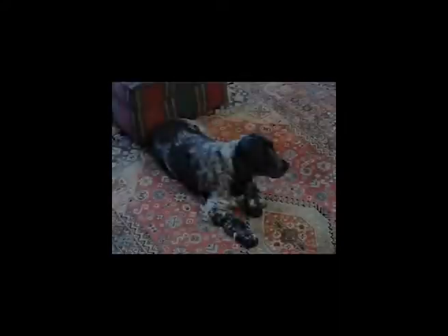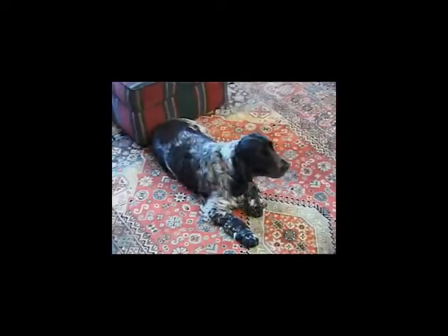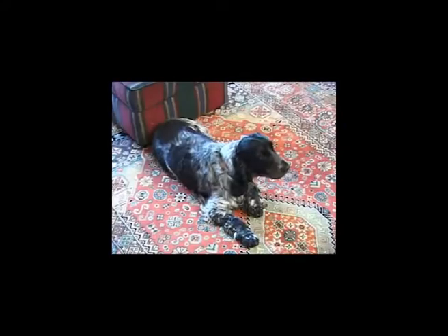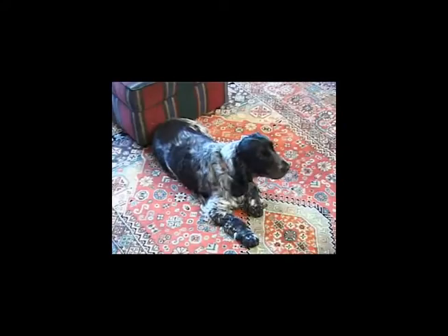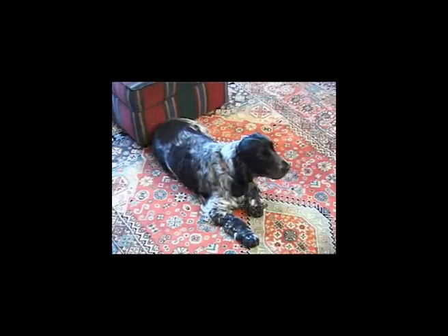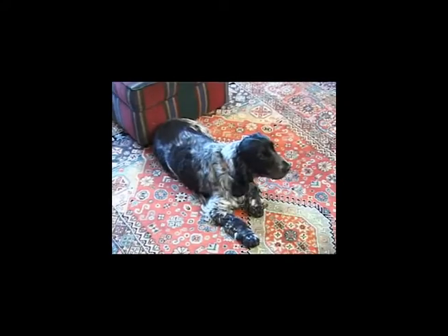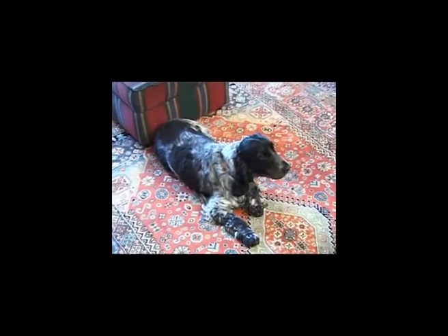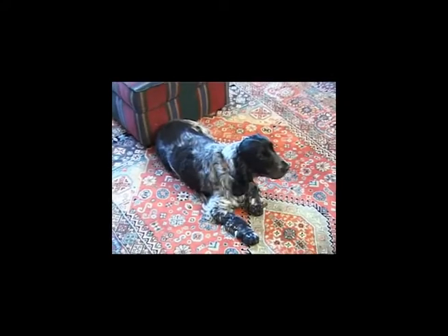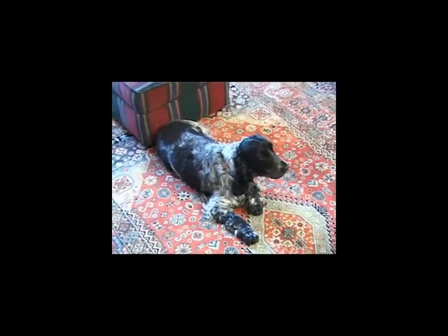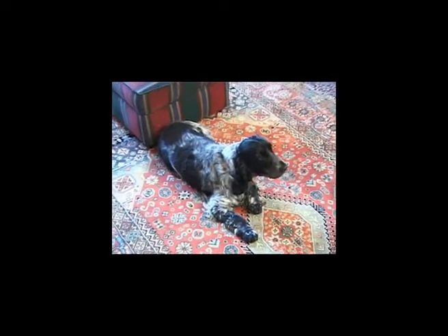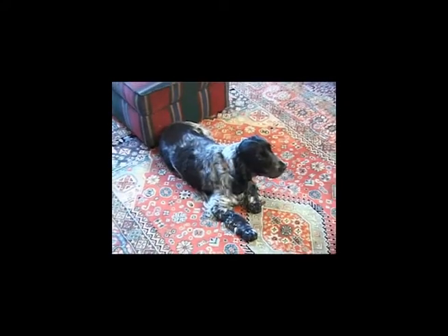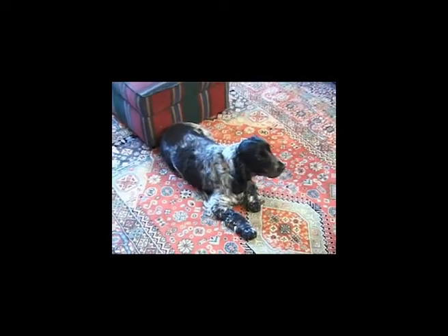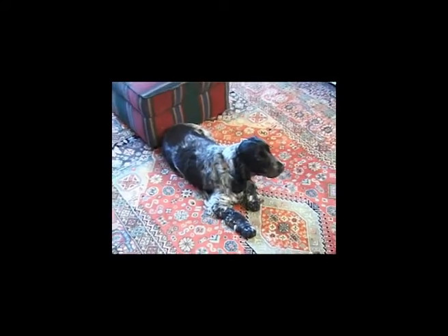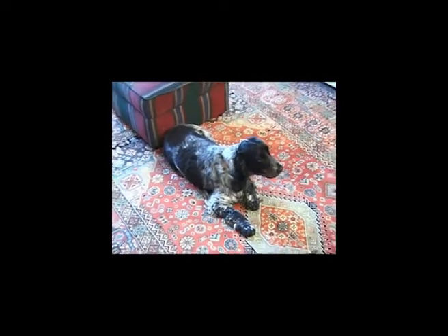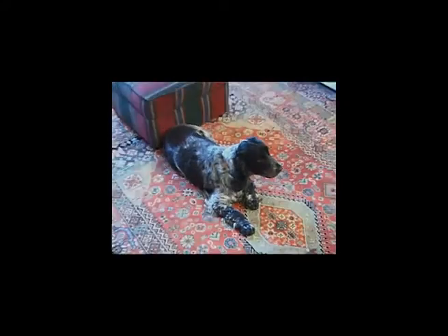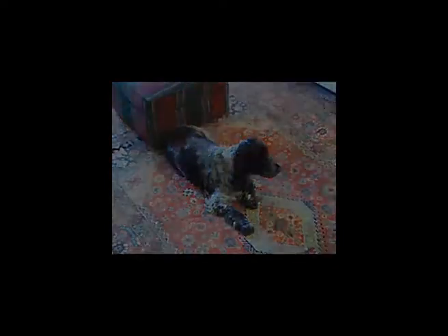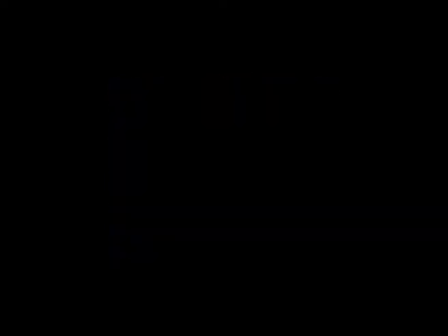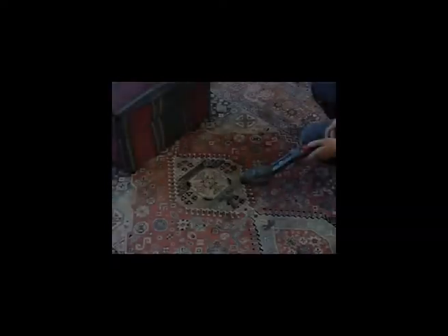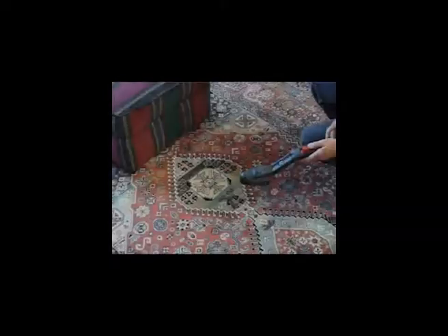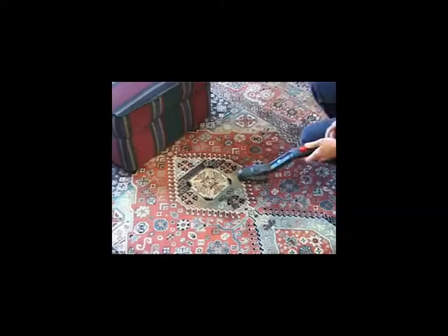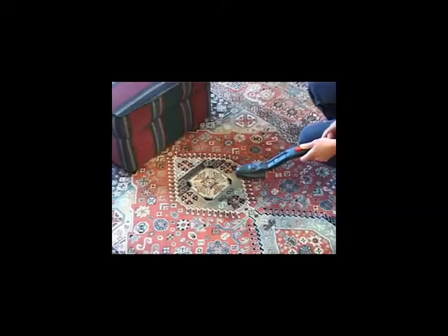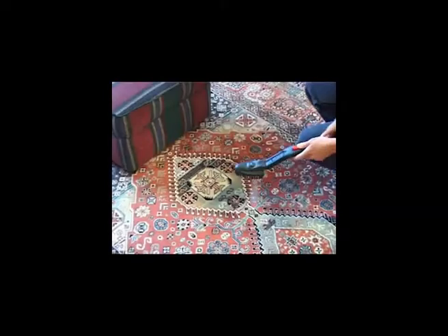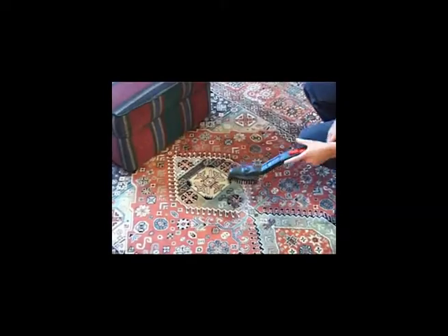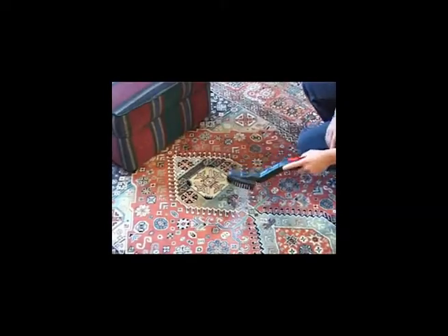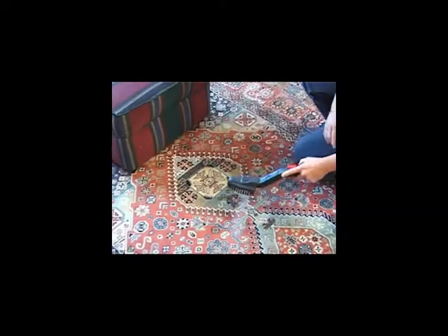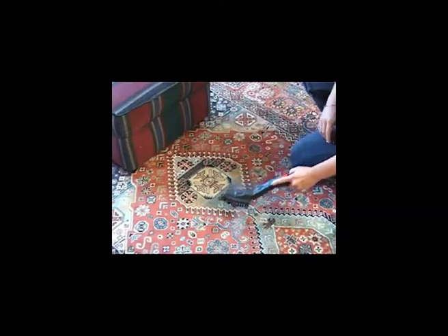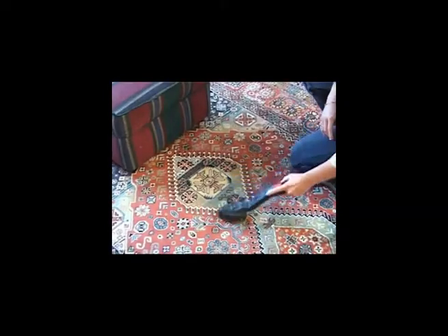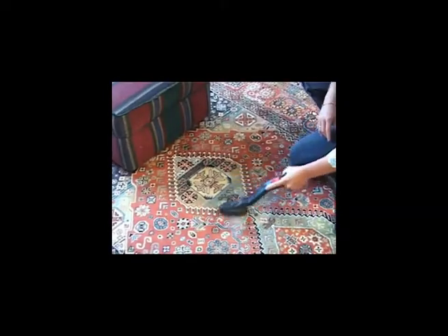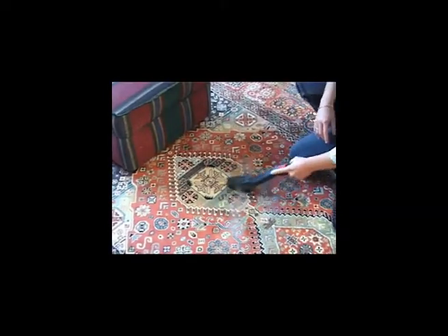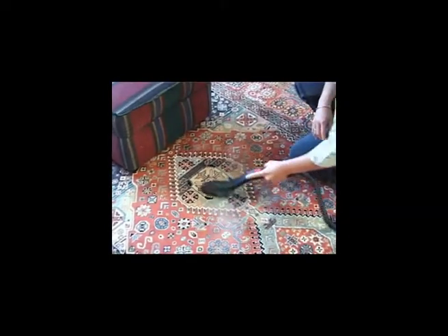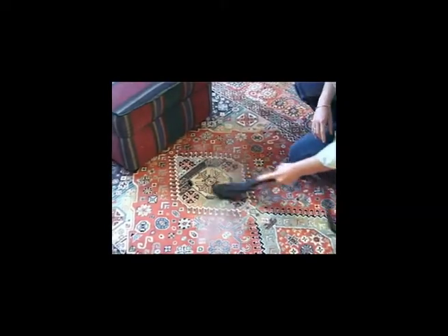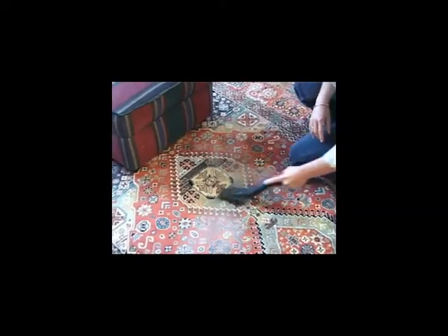Use the hand brush where your pets lay to remove pet hair, and wash out under a cold tap to remove the hair.